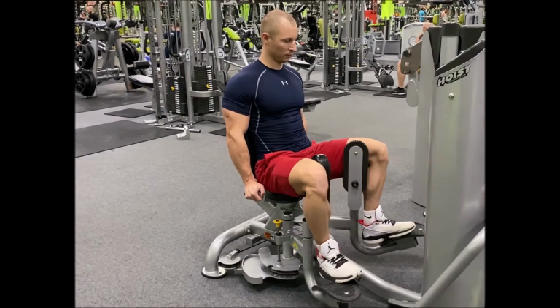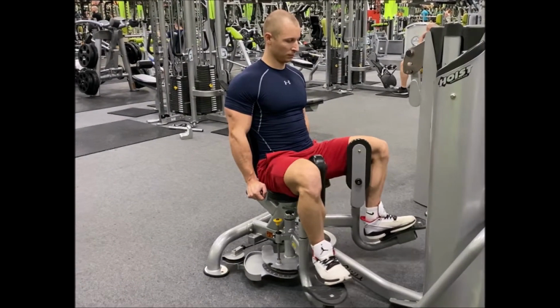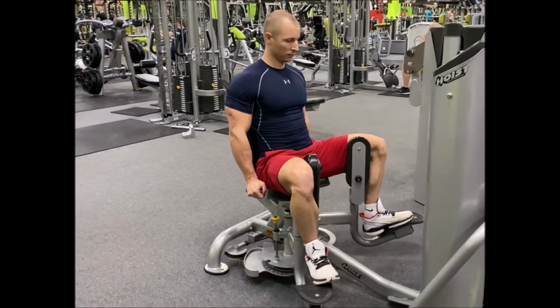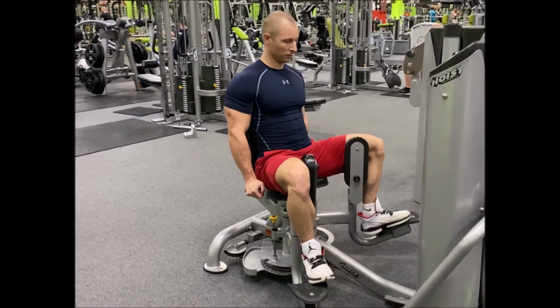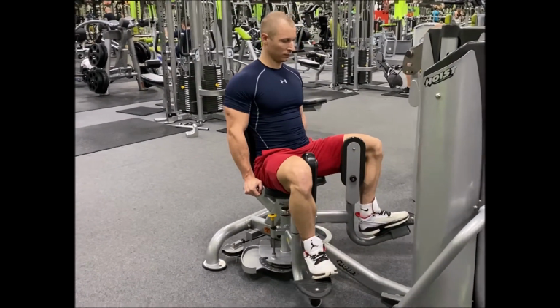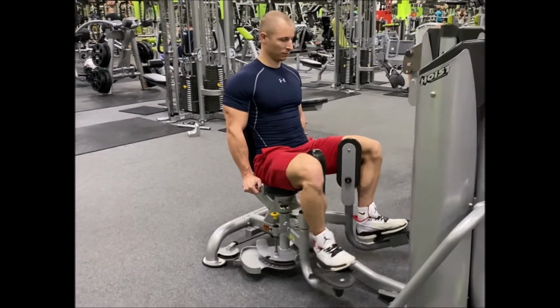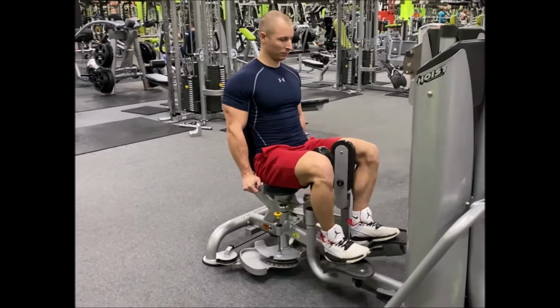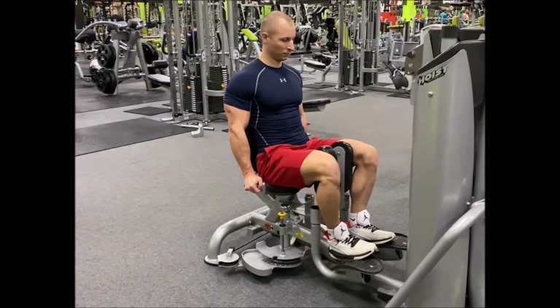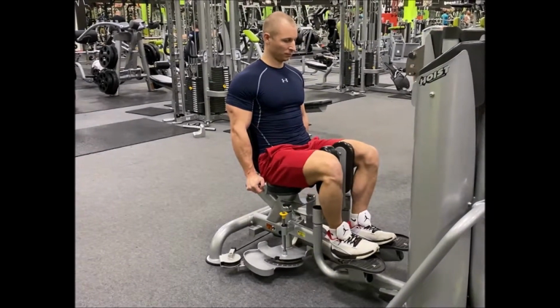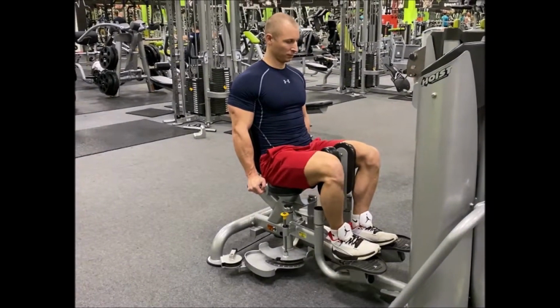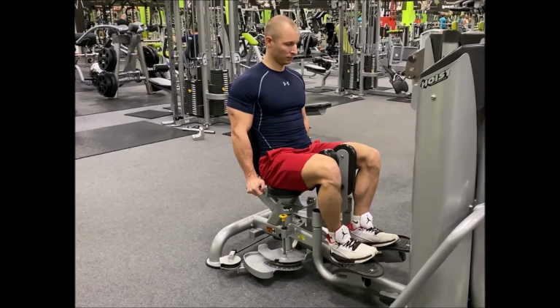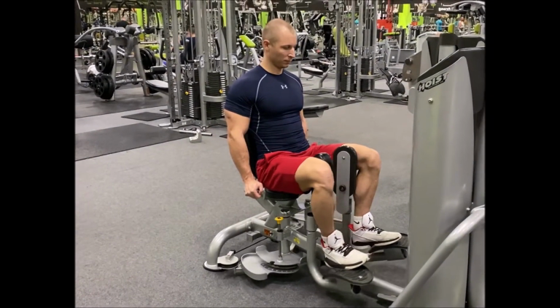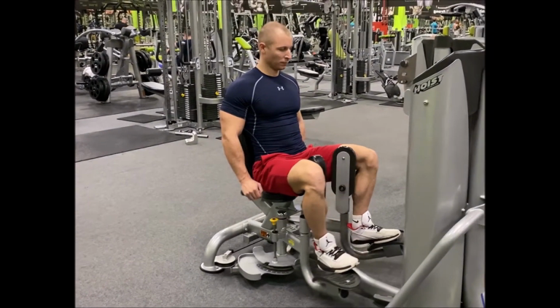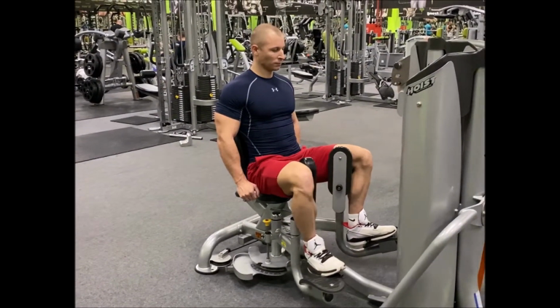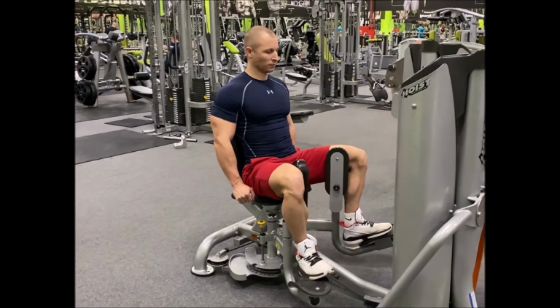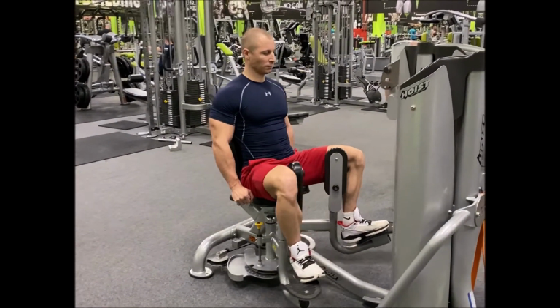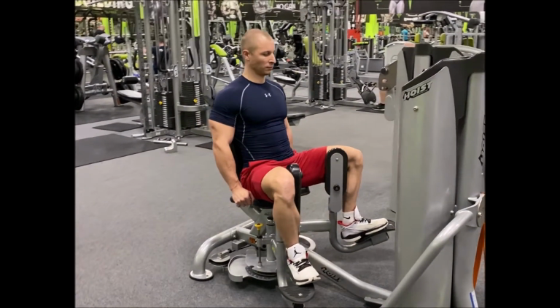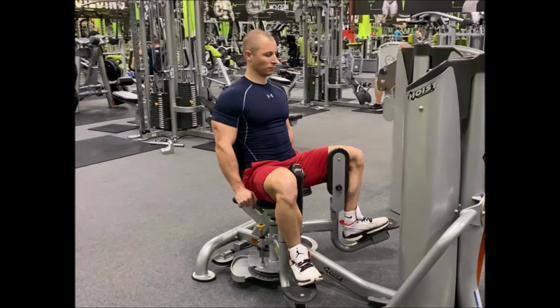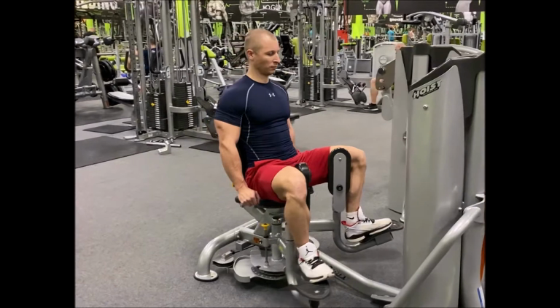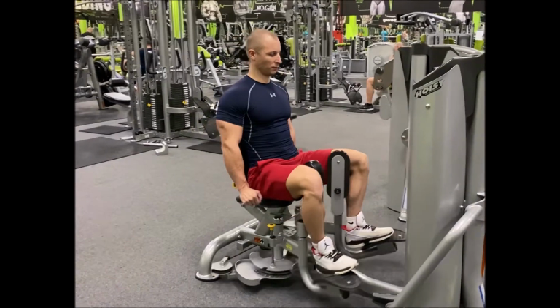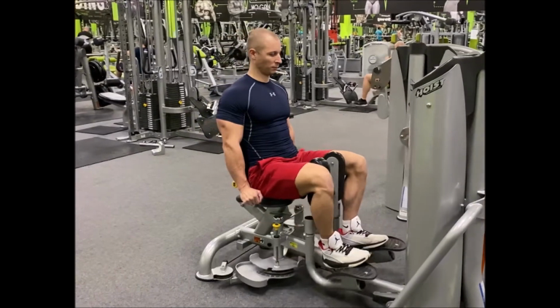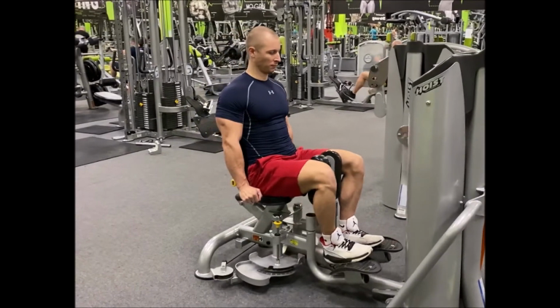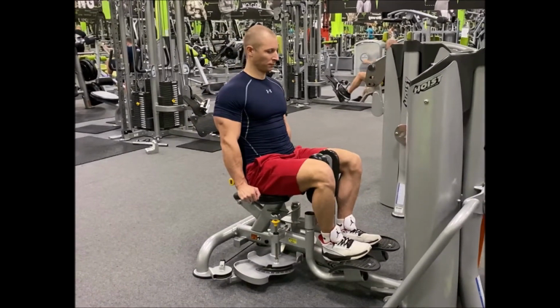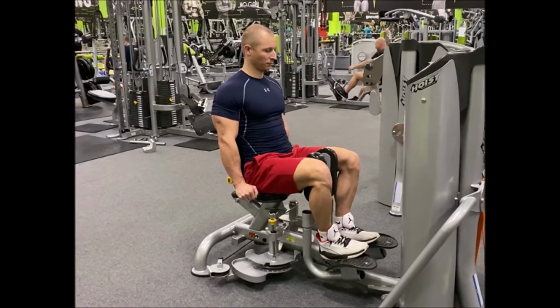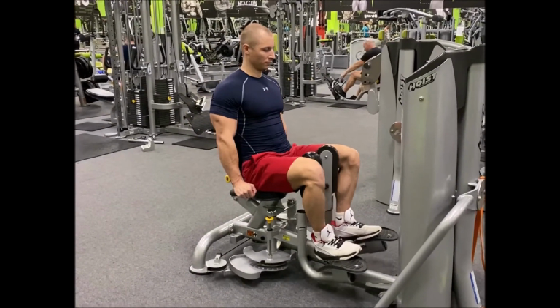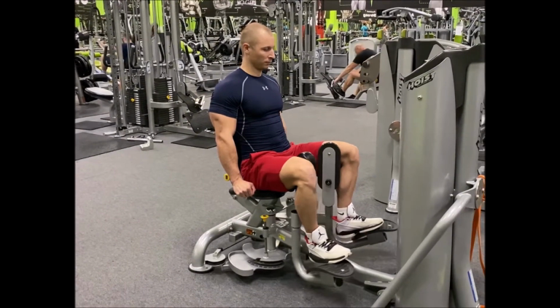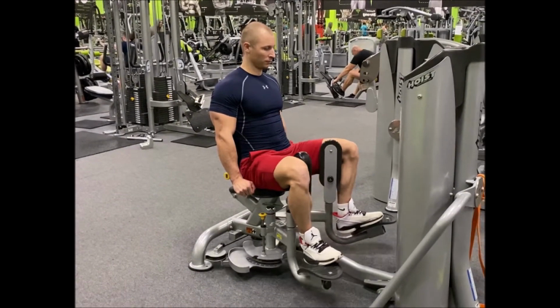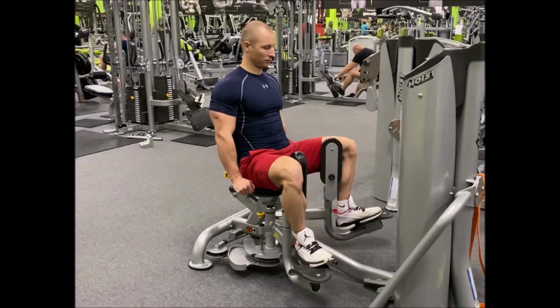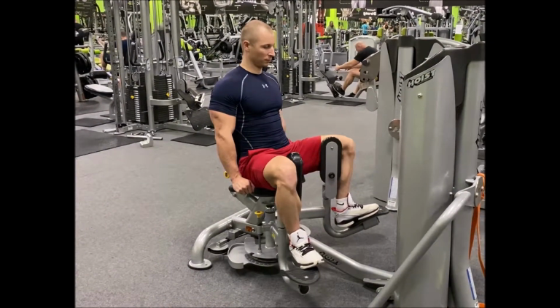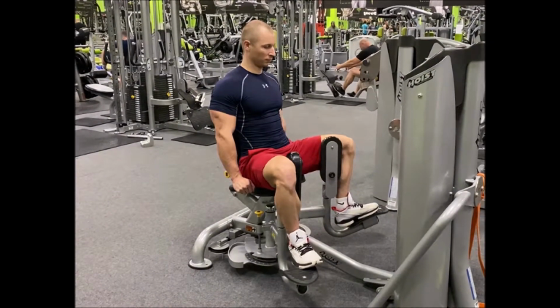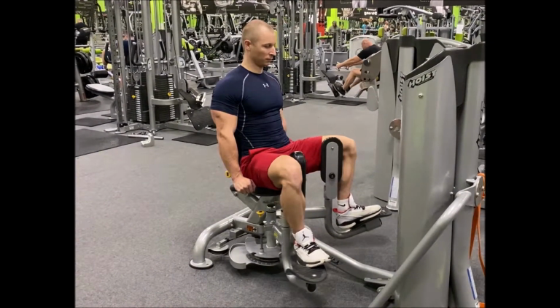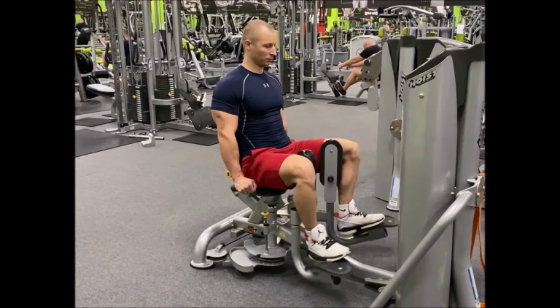Sit on the machine with a flat back and a stable, braced core. Make sure the machine is set so that your legs are not uncomfortable.